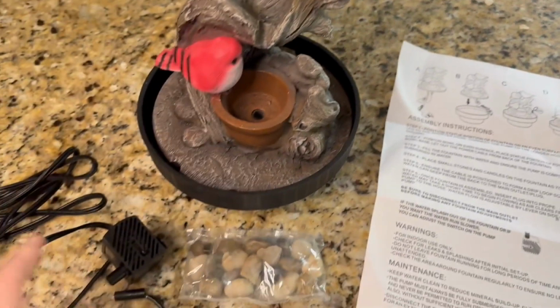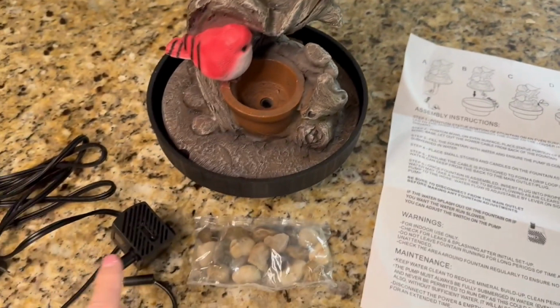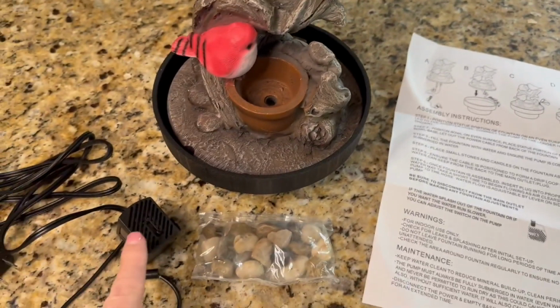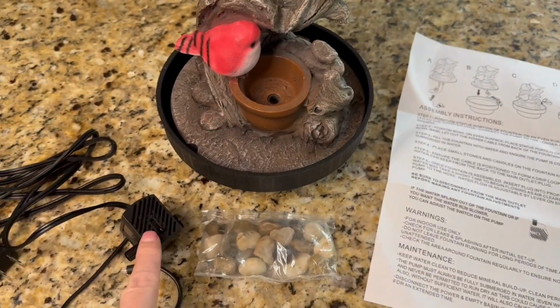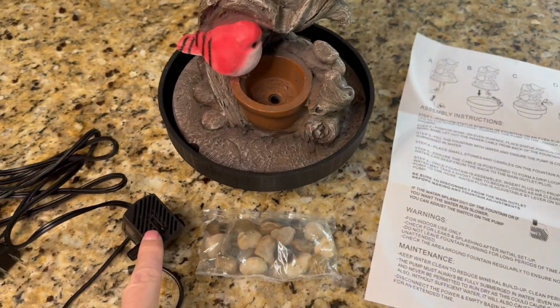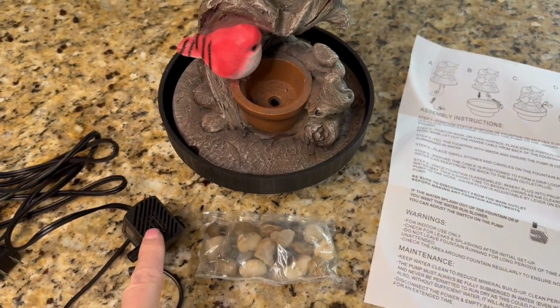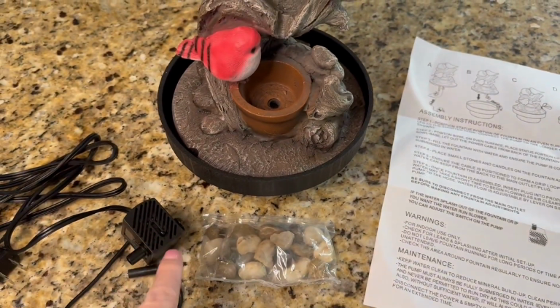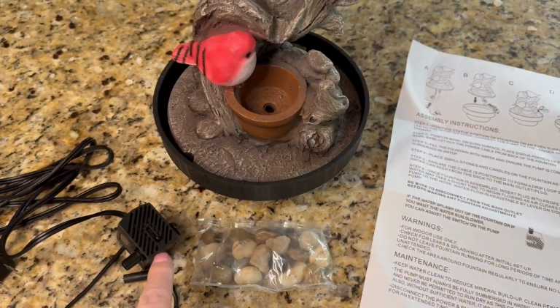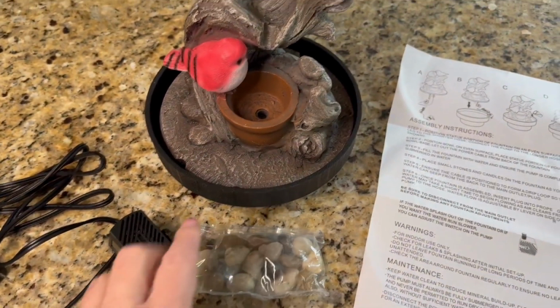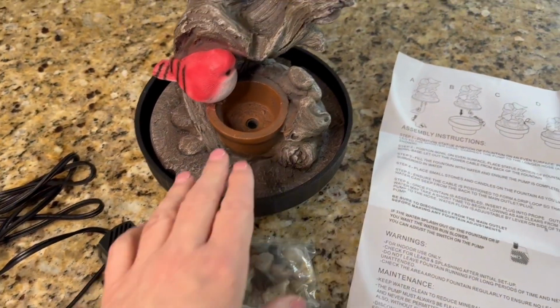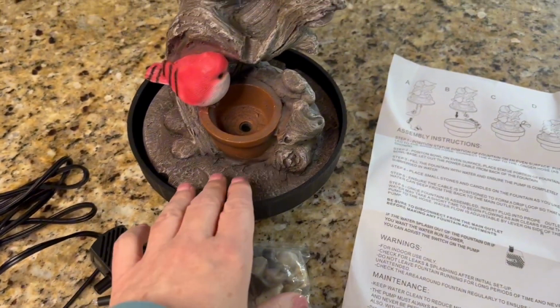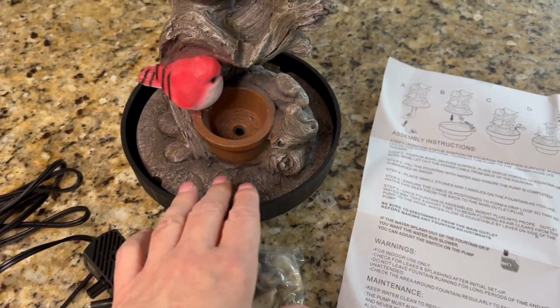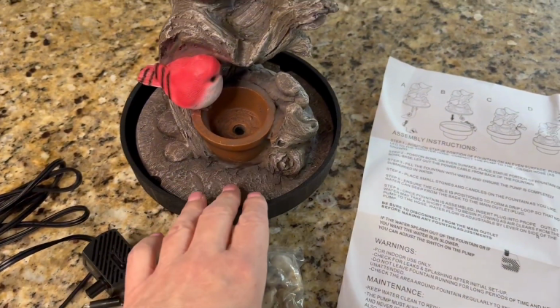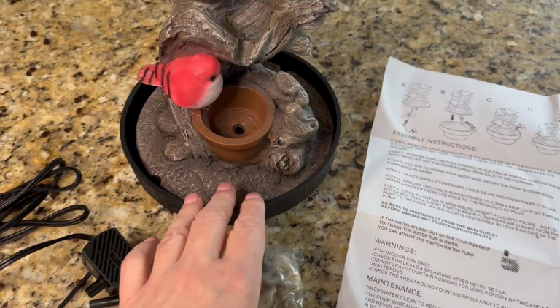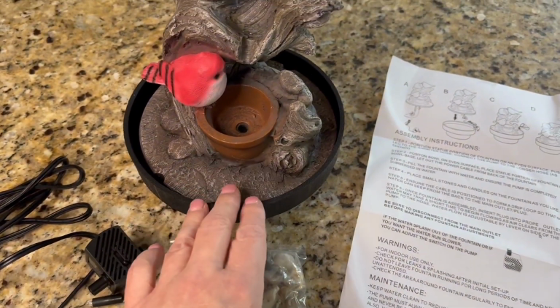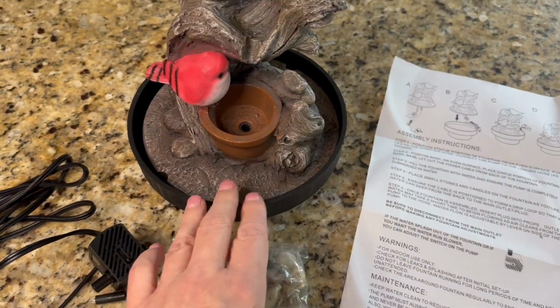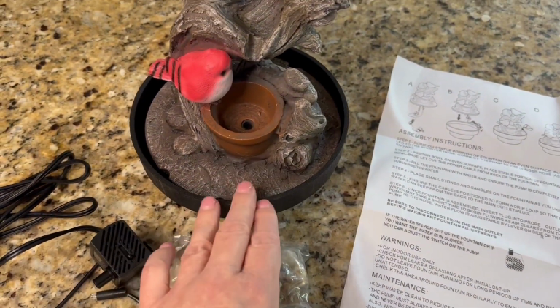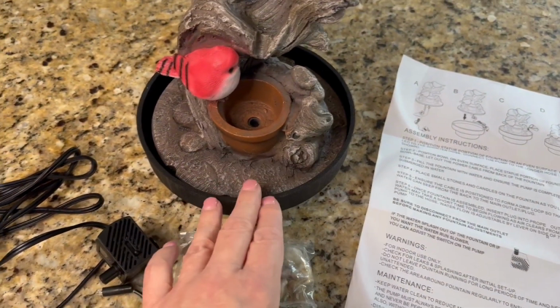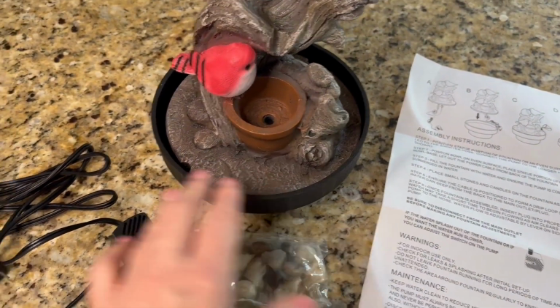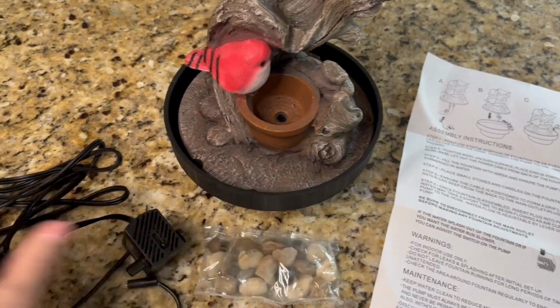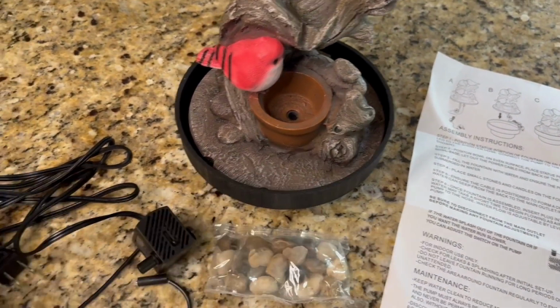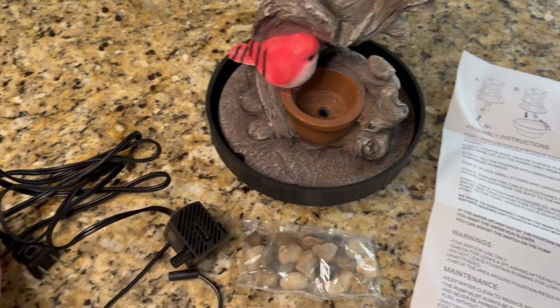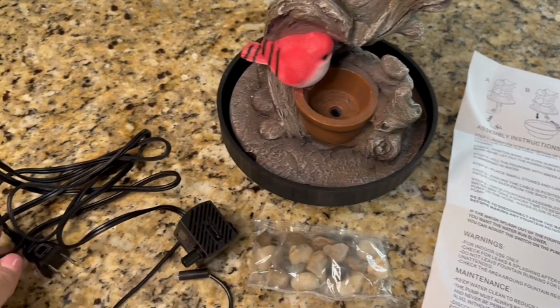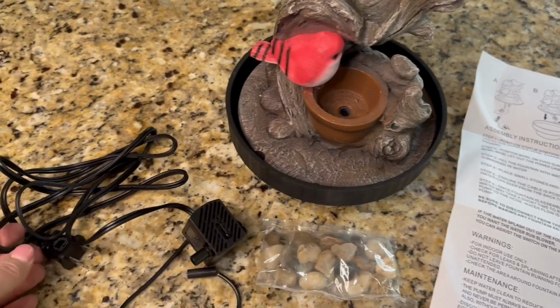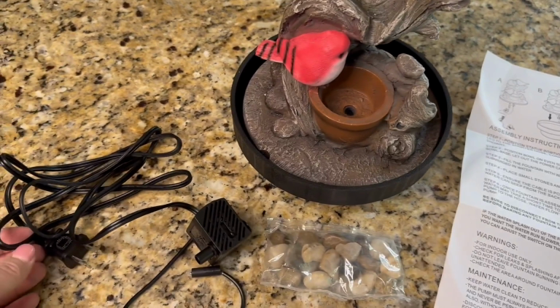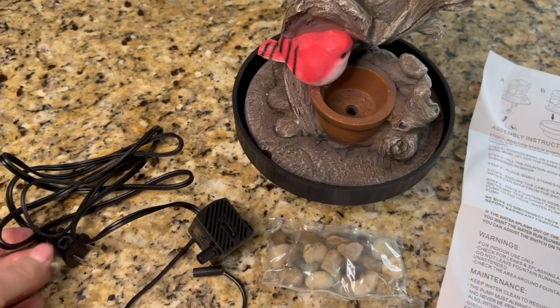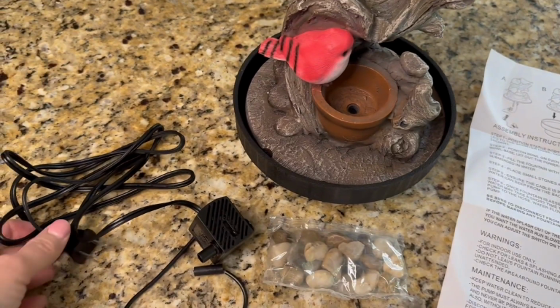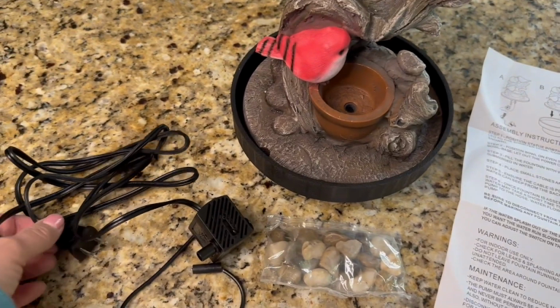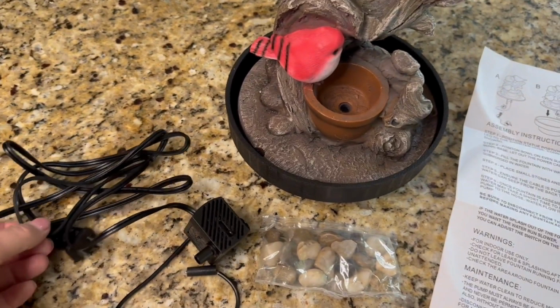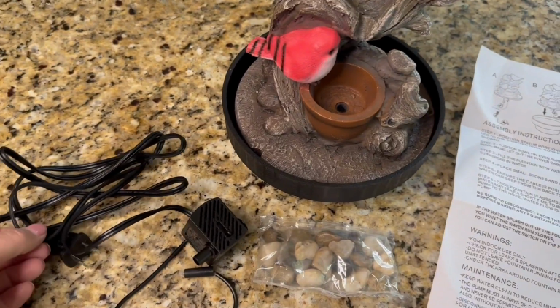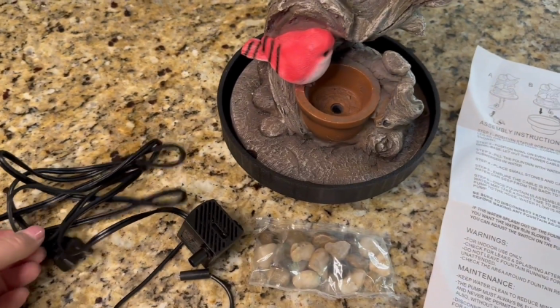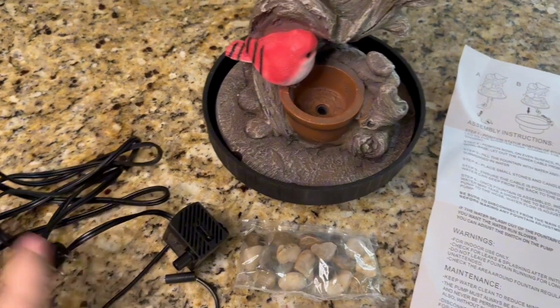This is the pump and it plugs in underneath. I'm going to go ahead and do that and then it plugs into a standard outlet.